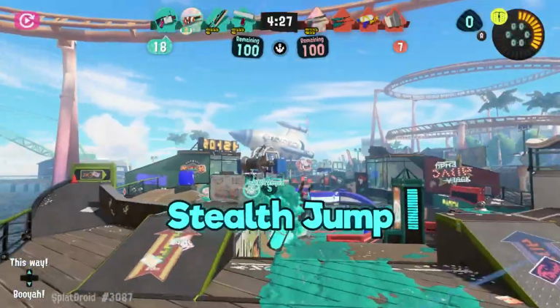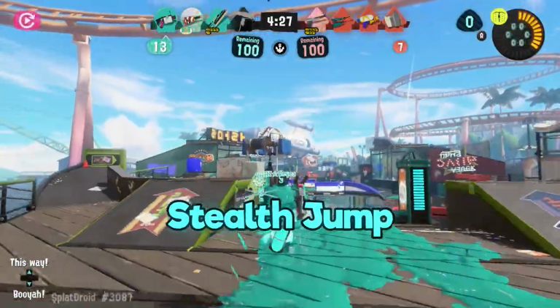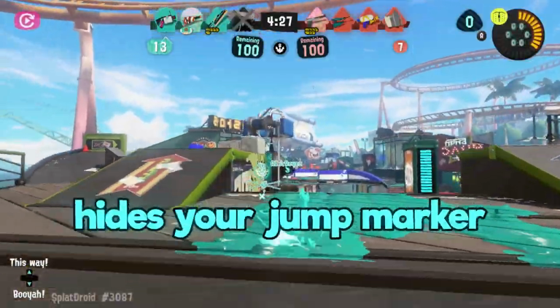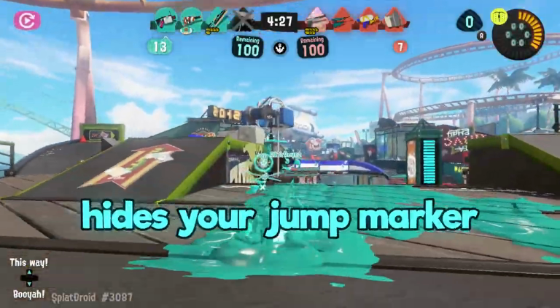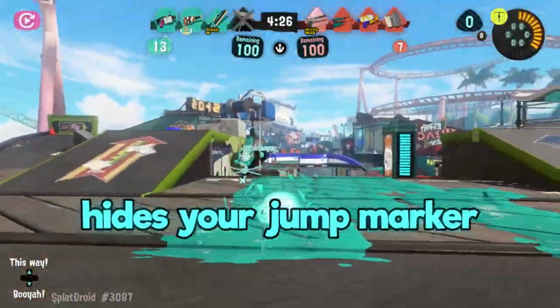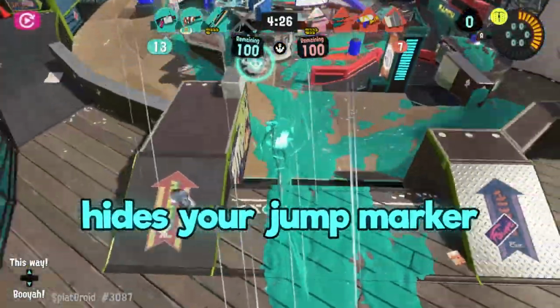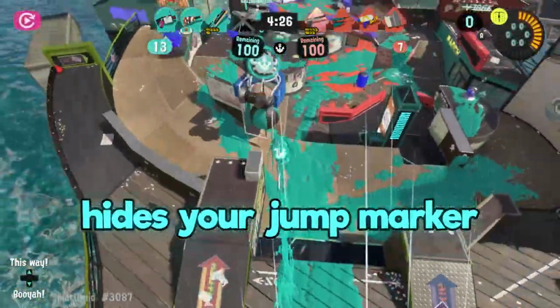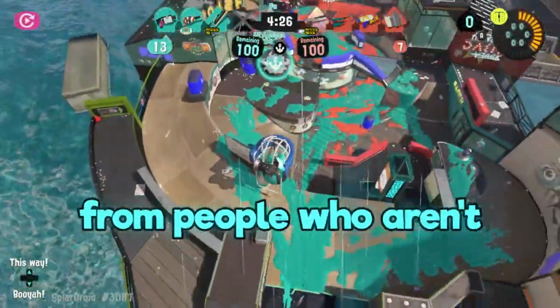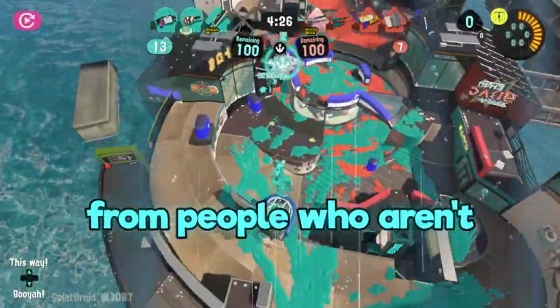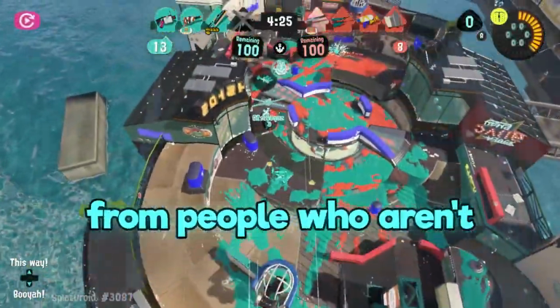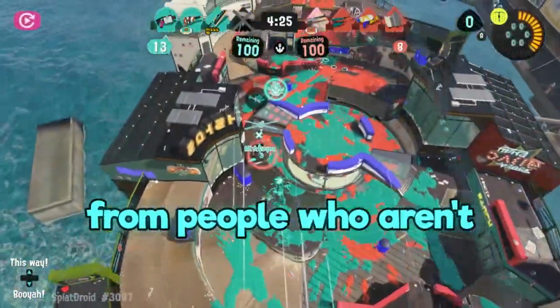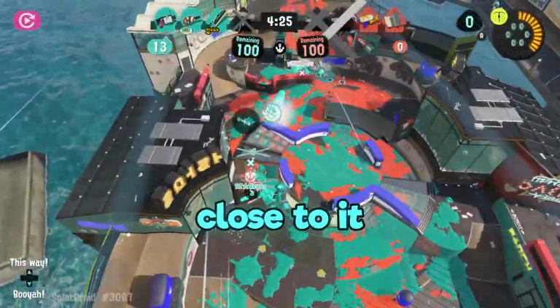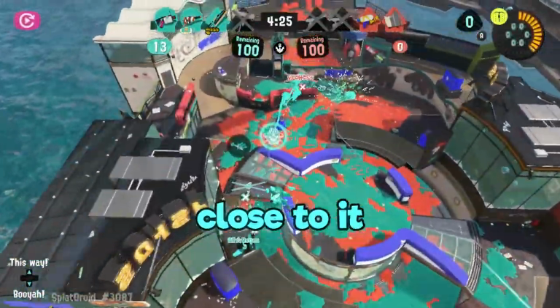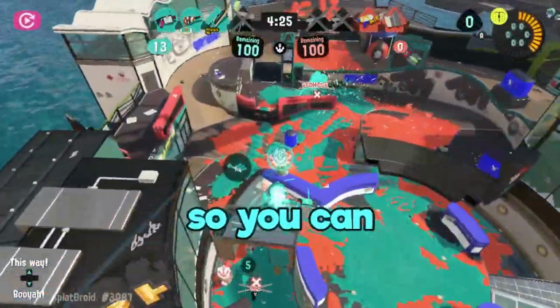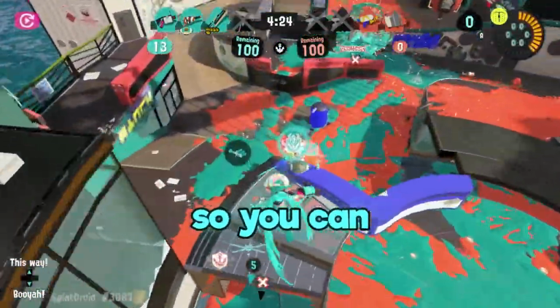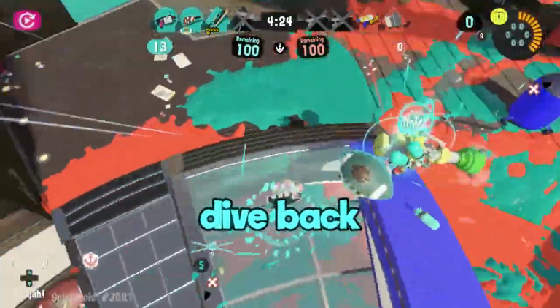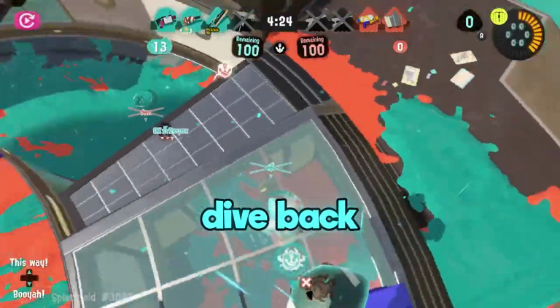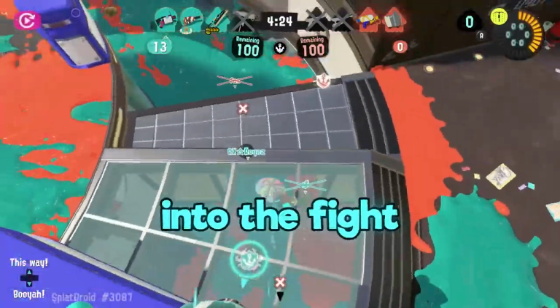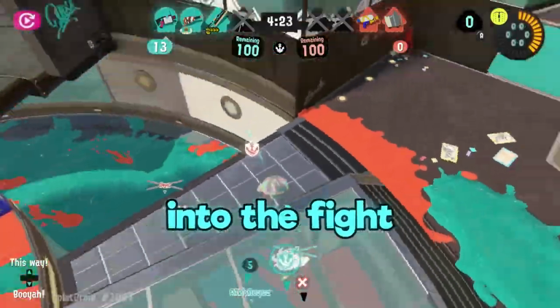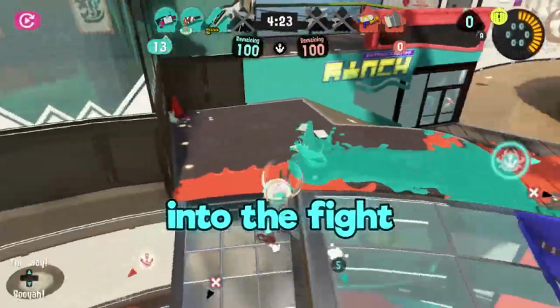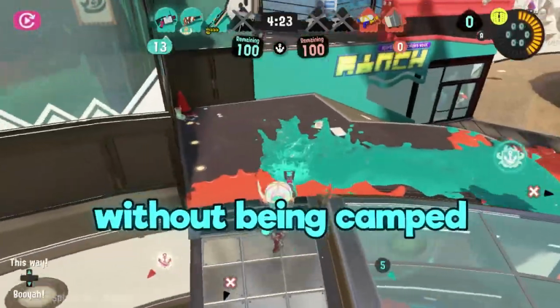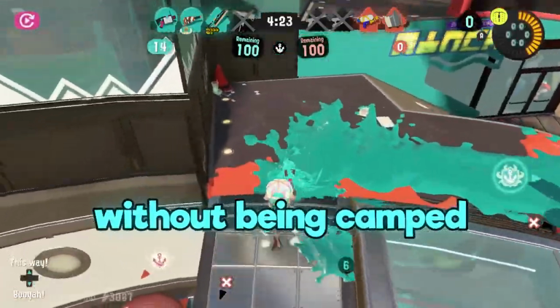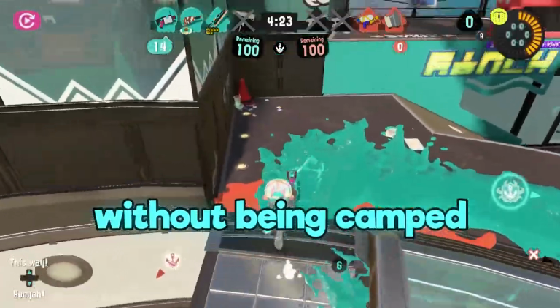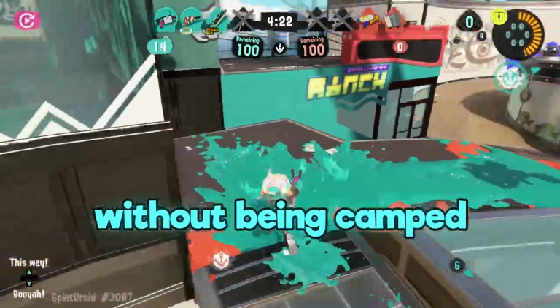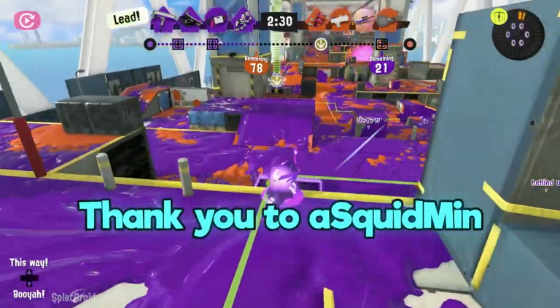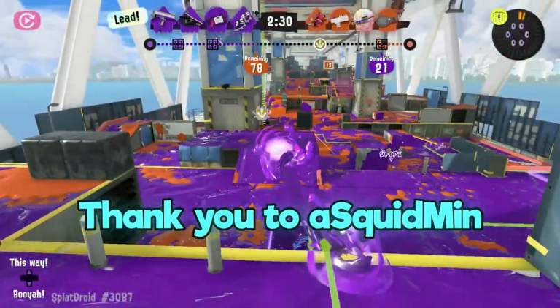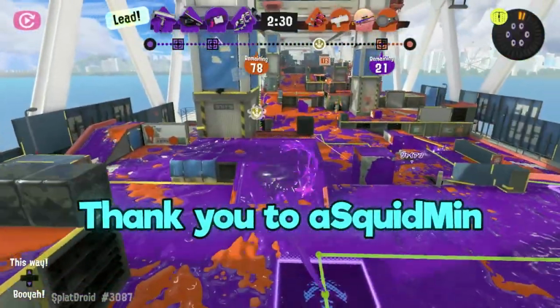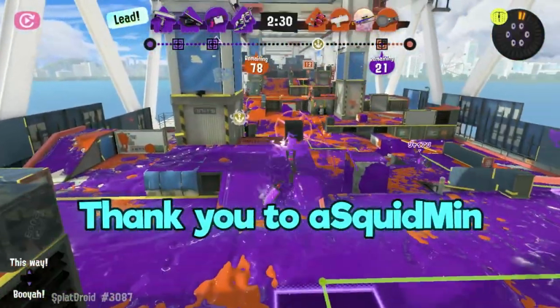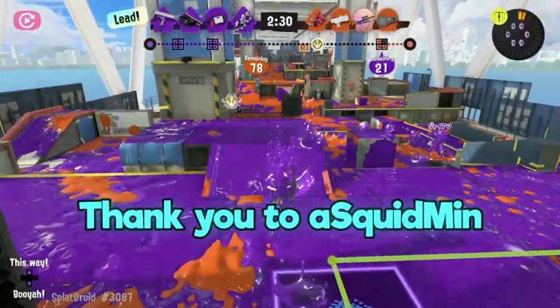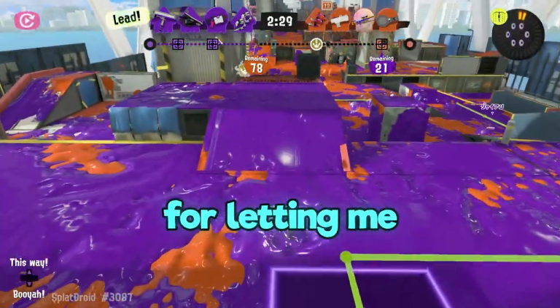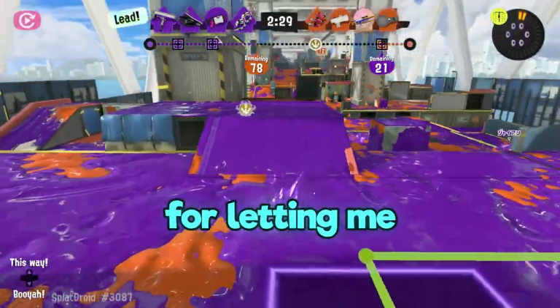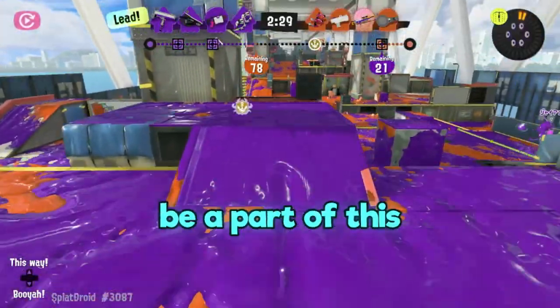Stealth jump hides your jump marker from people who aren't close to it, so you can dive back into the fight without being camped.